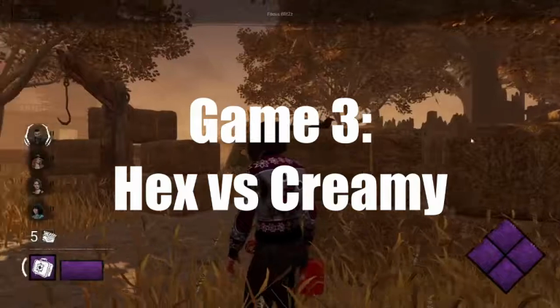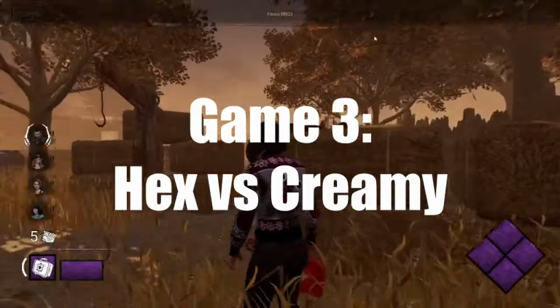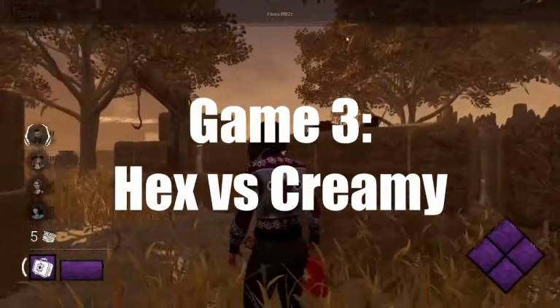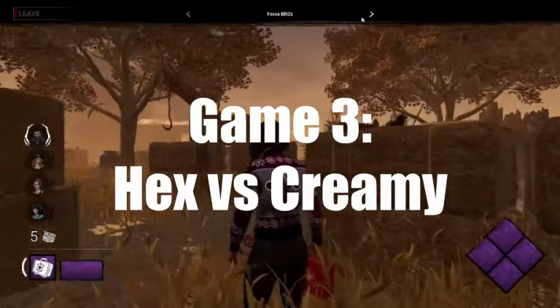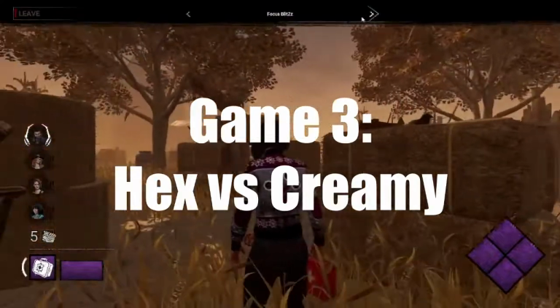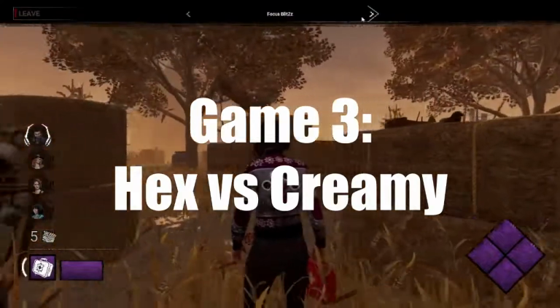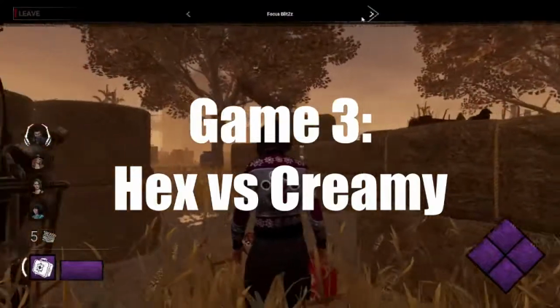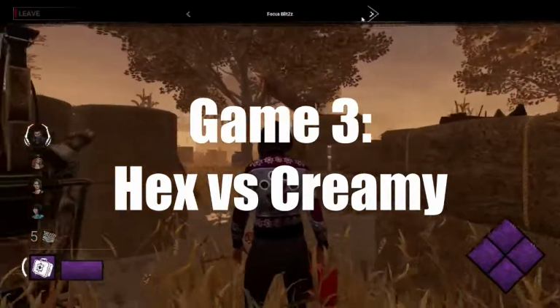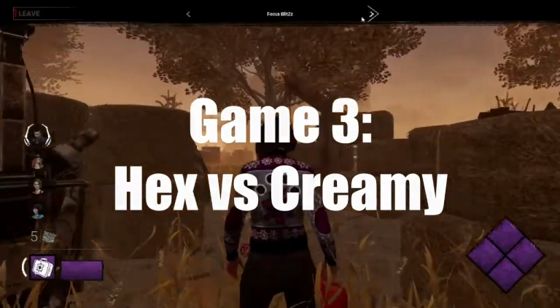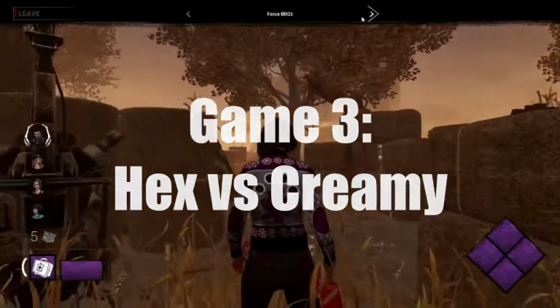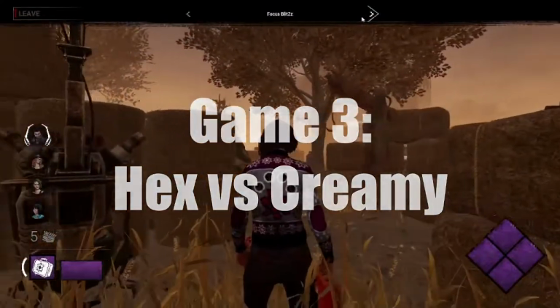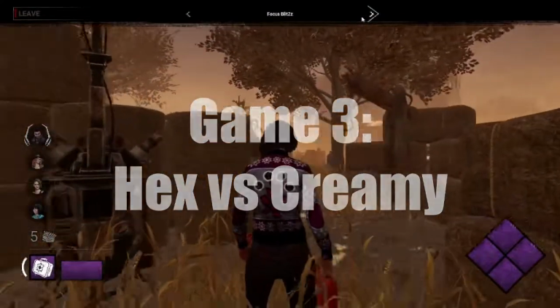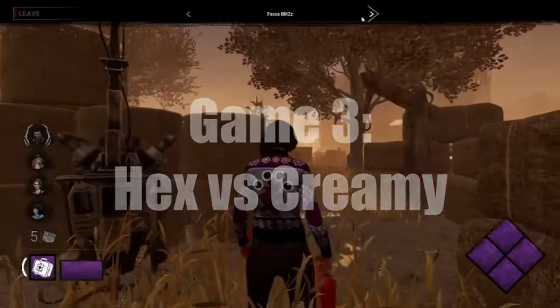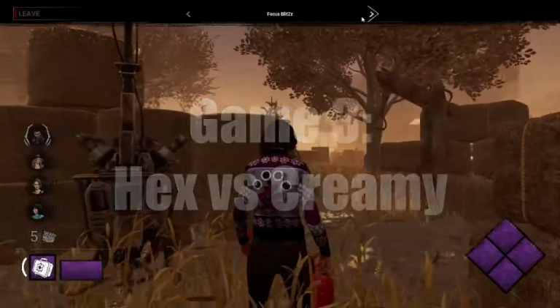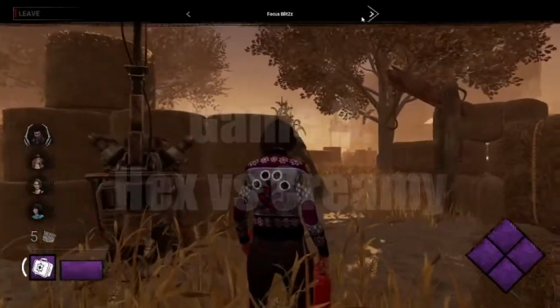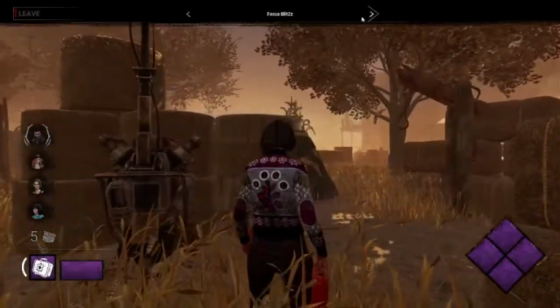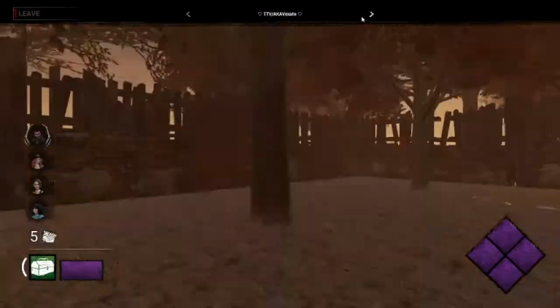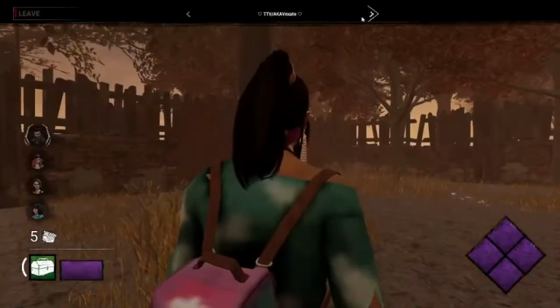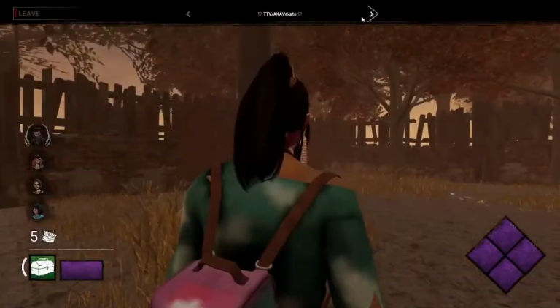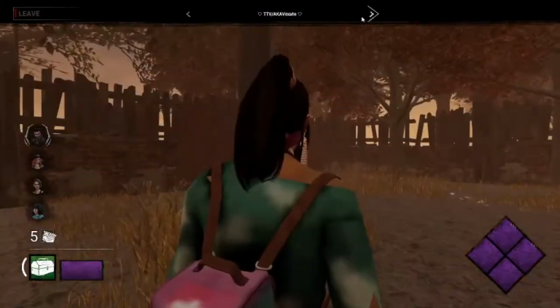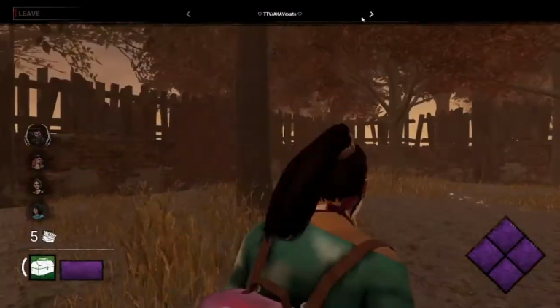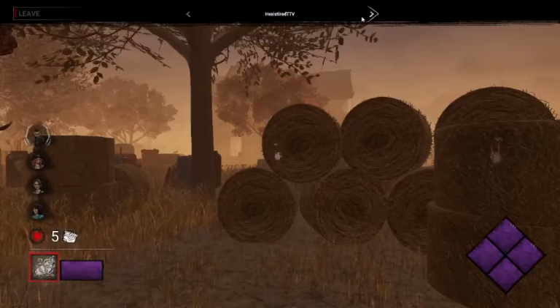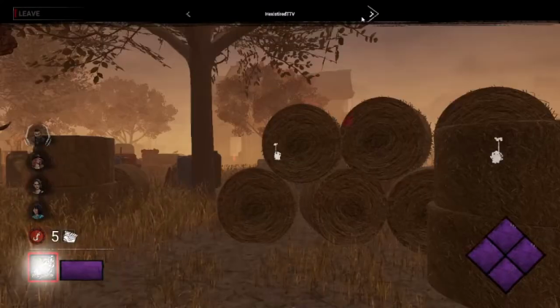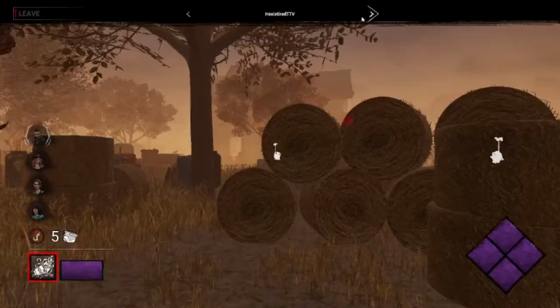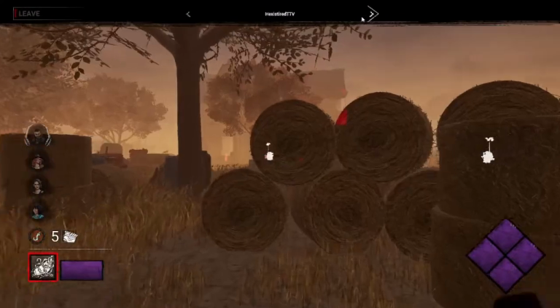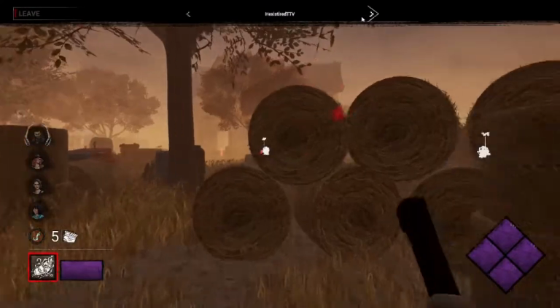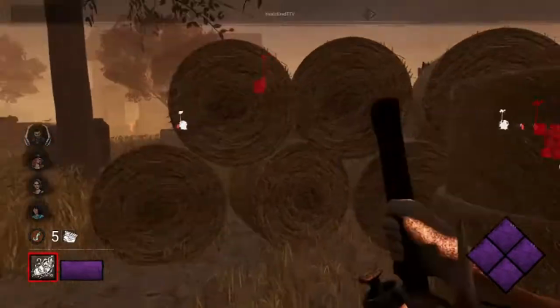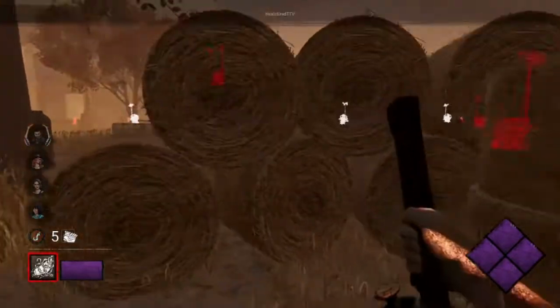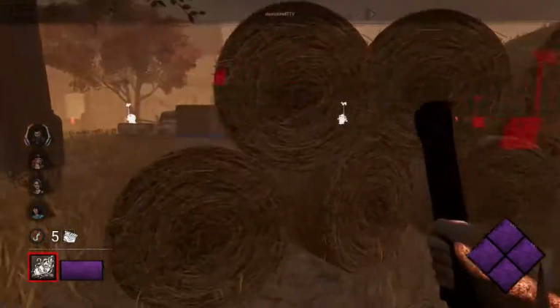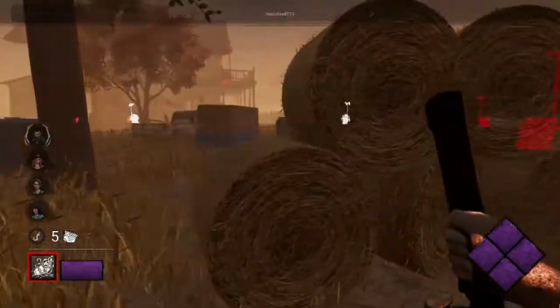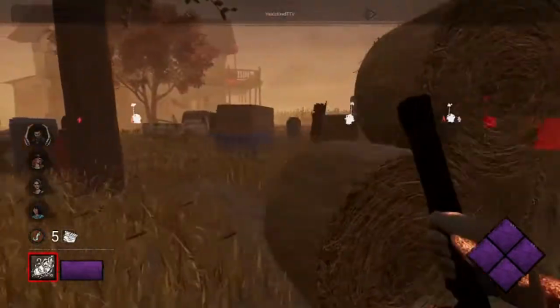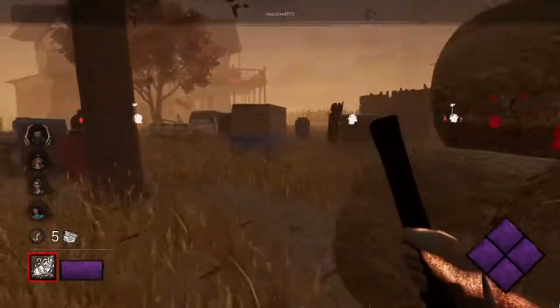We rolled Coldwind. It's Coldwind with Pyramid Head. It looks like the Thompson House. It is indeed.